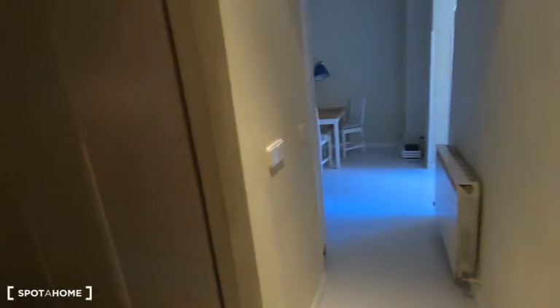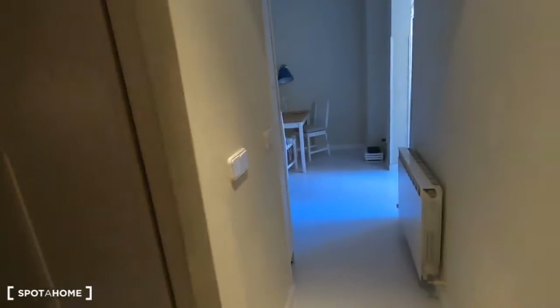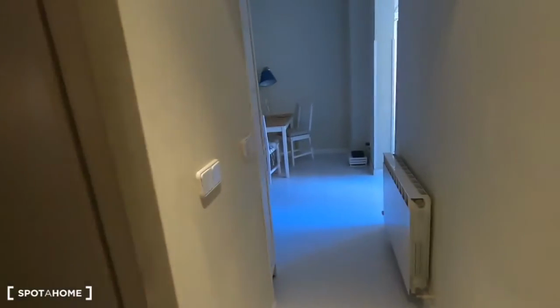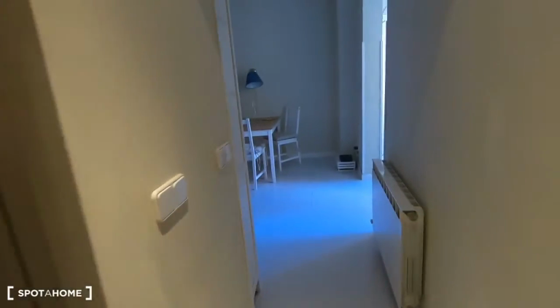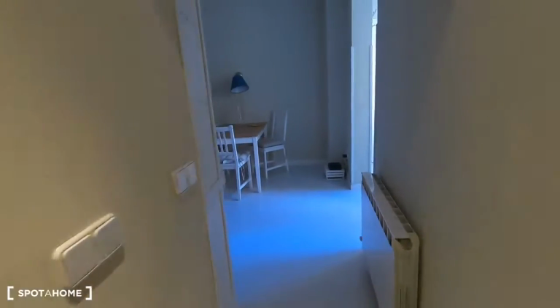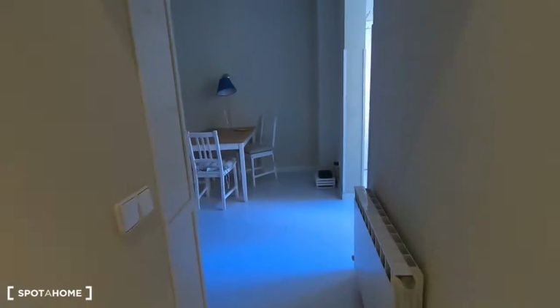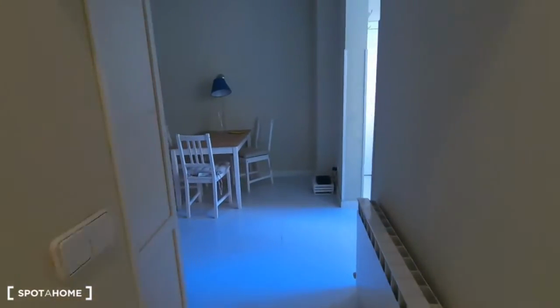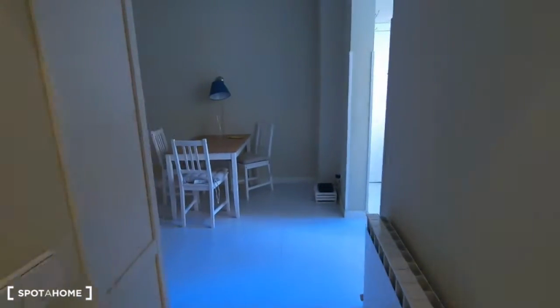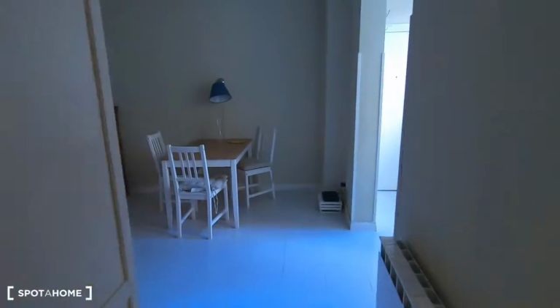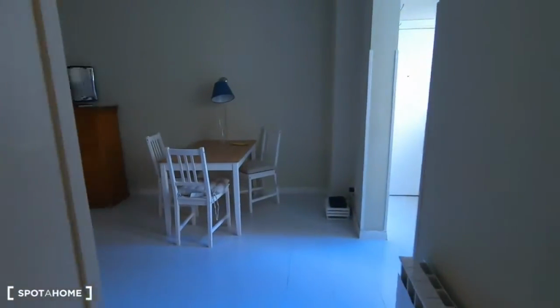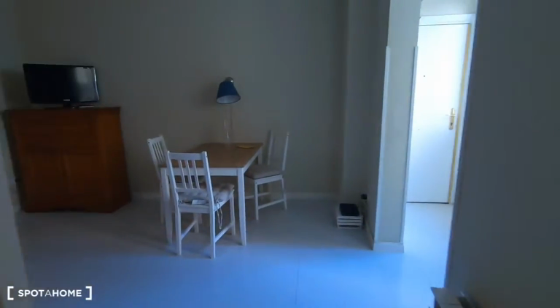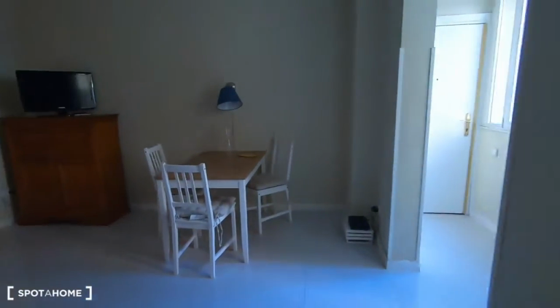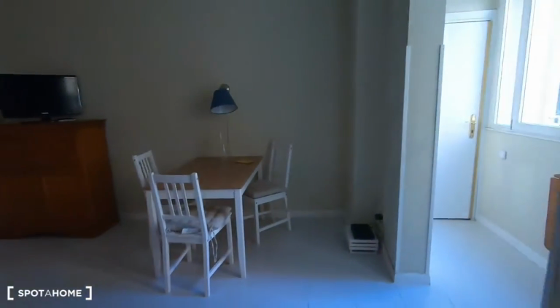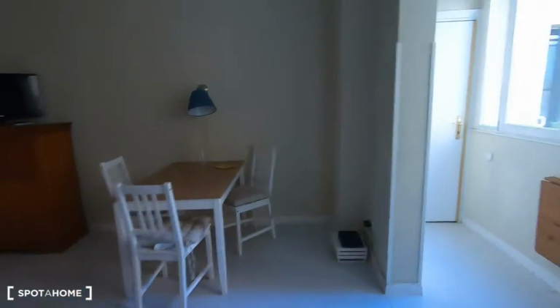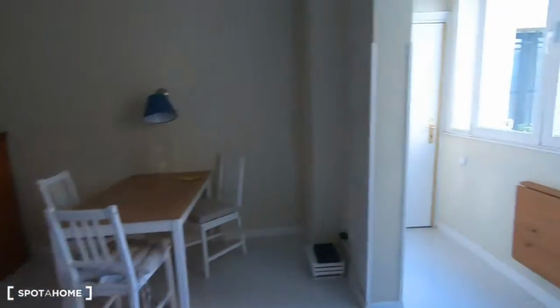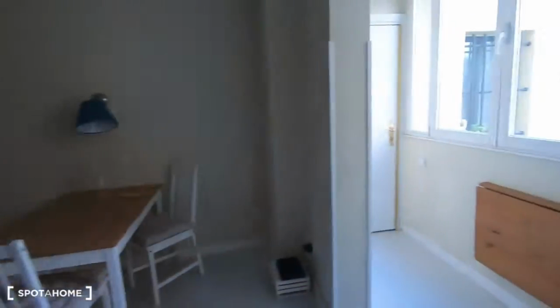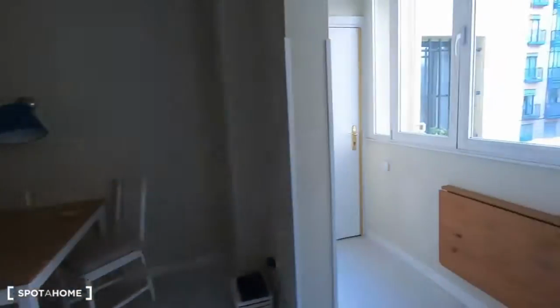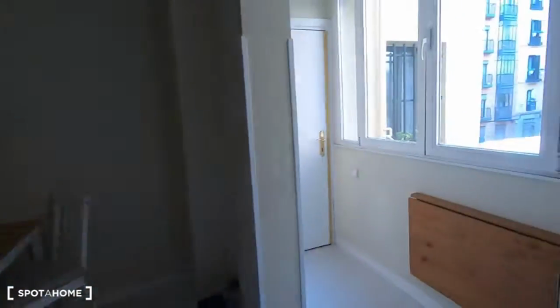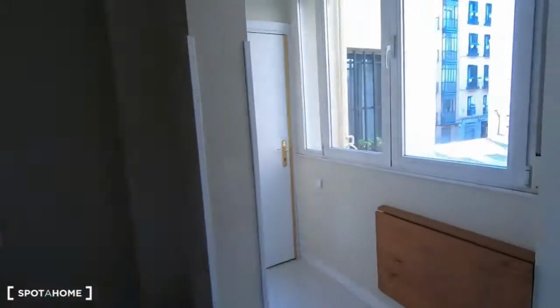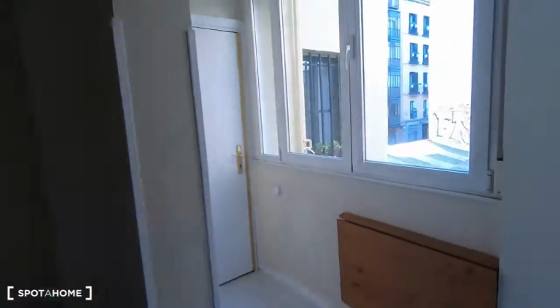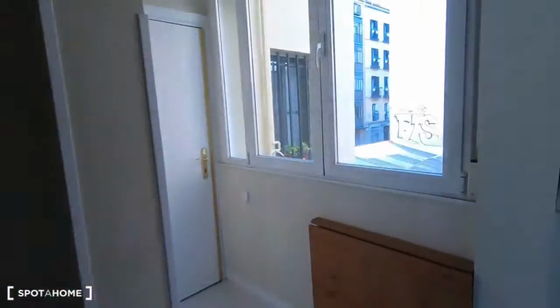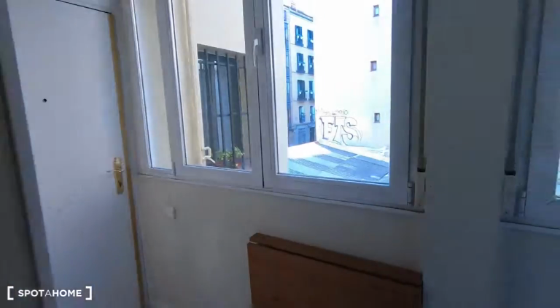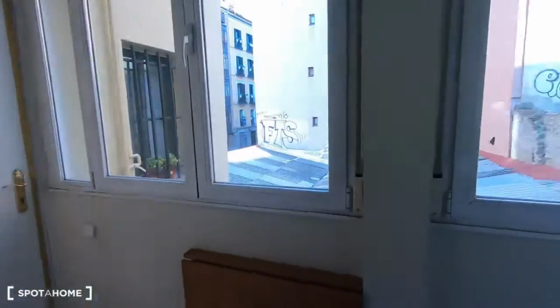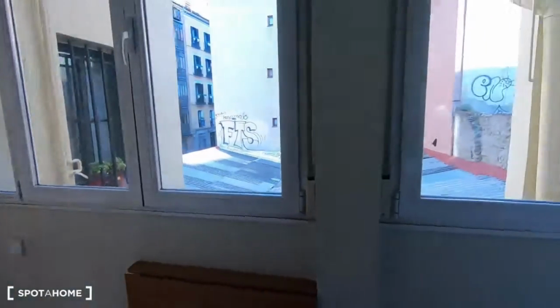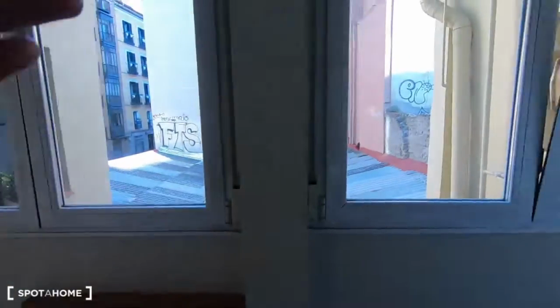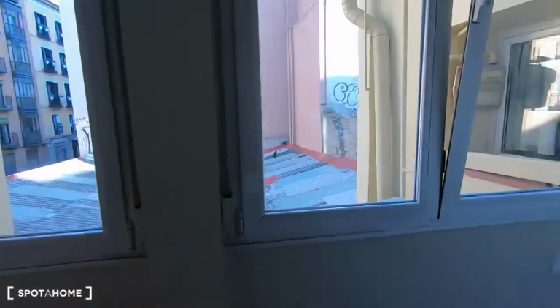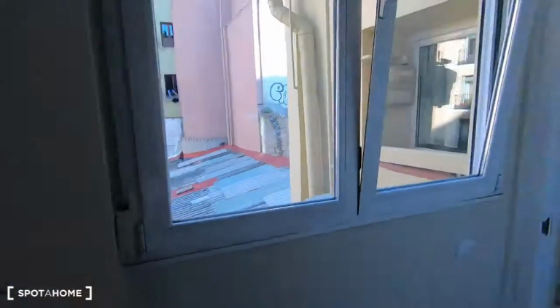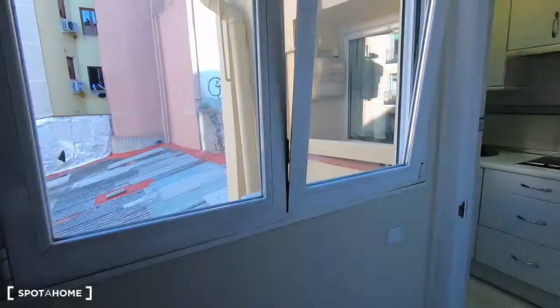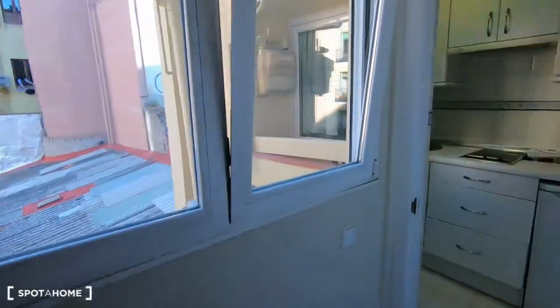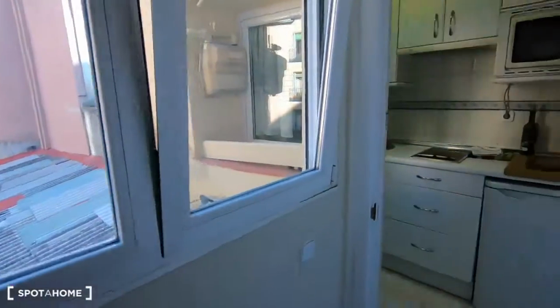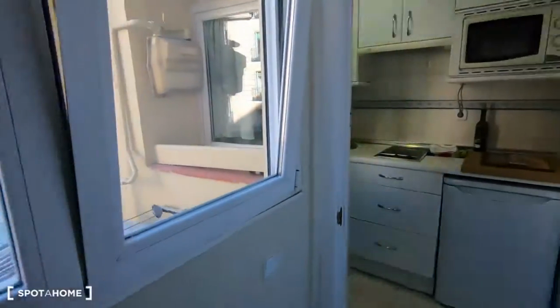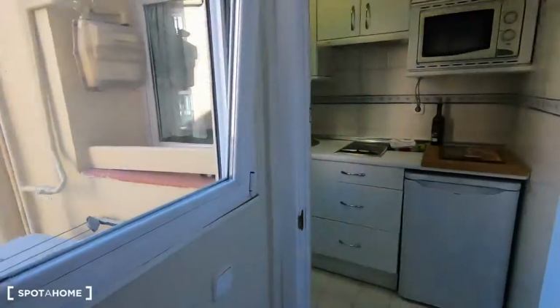I want to show you the living room again — just a corridor with natural light.